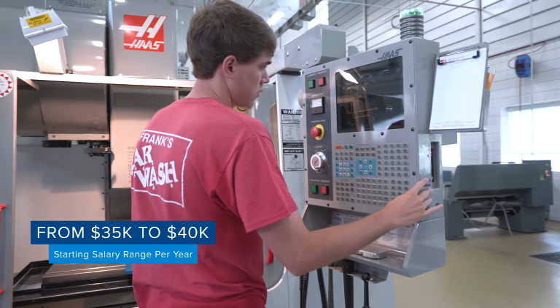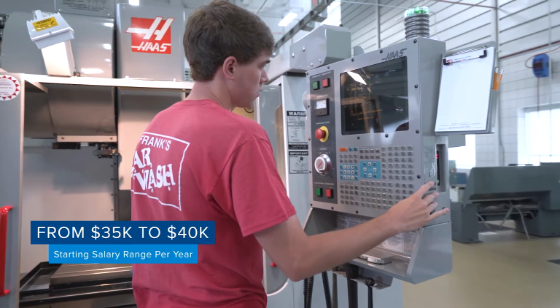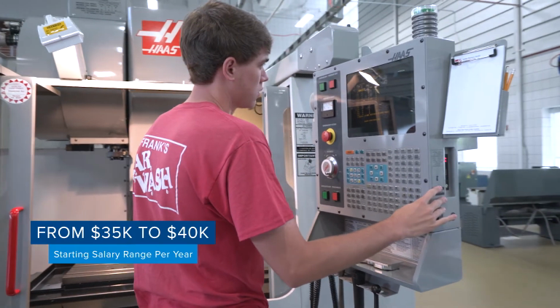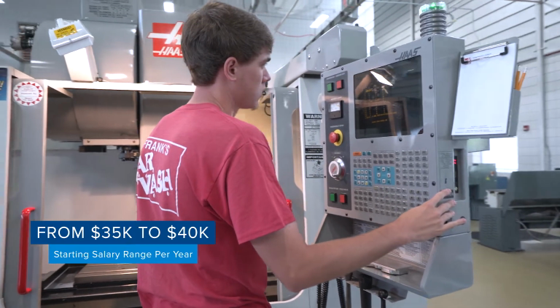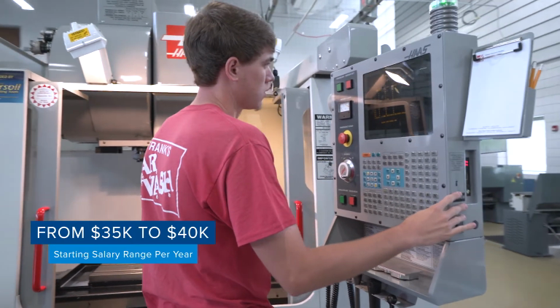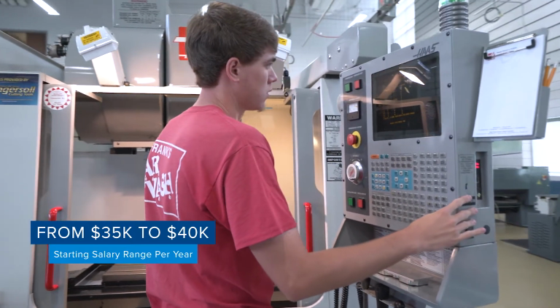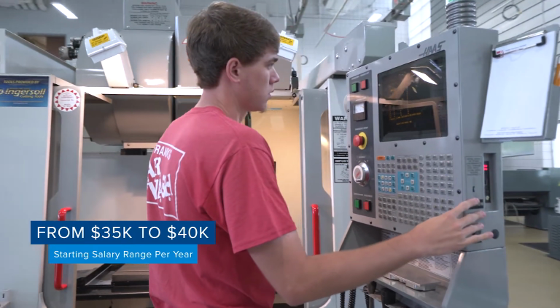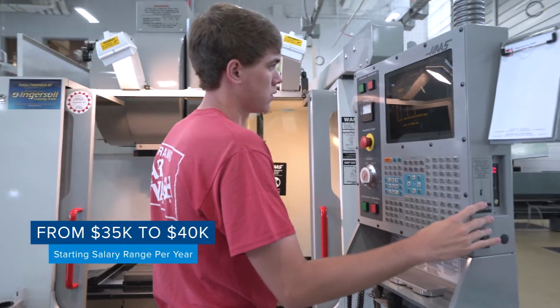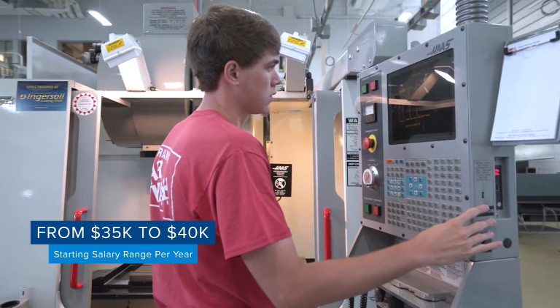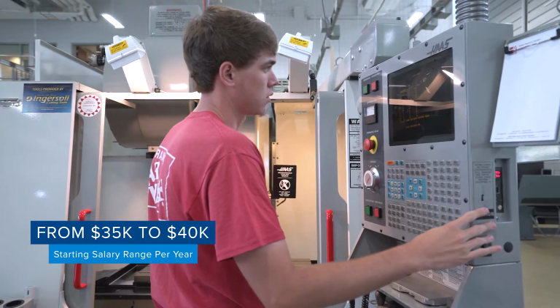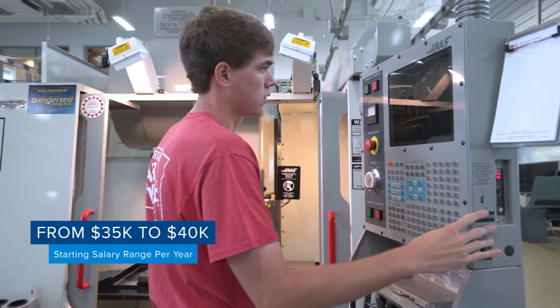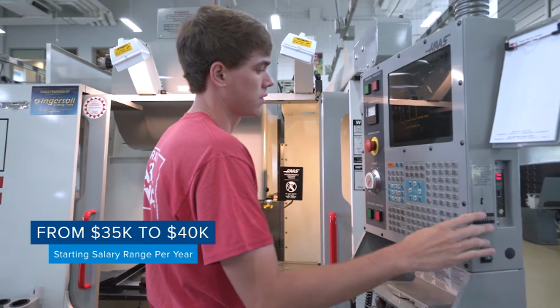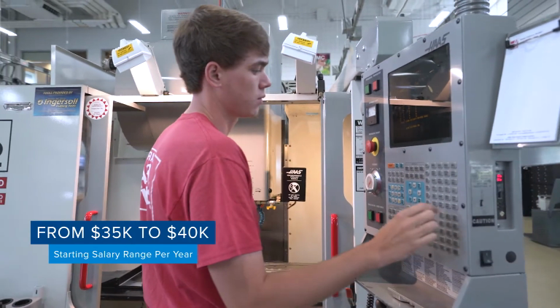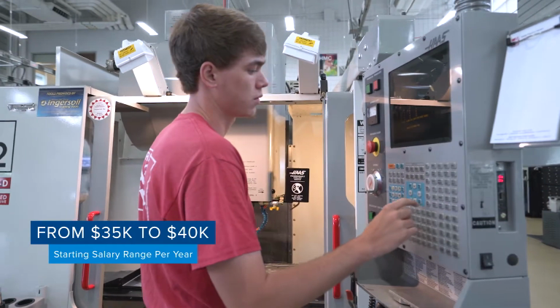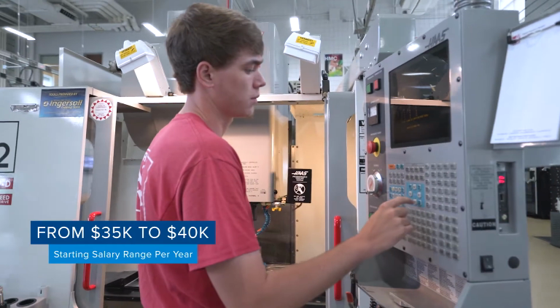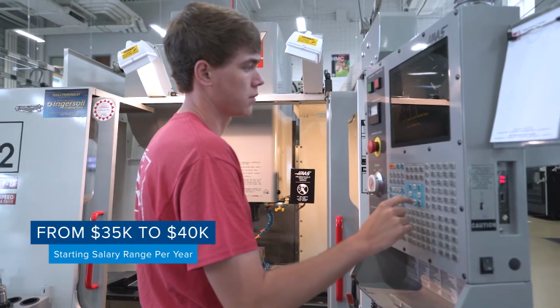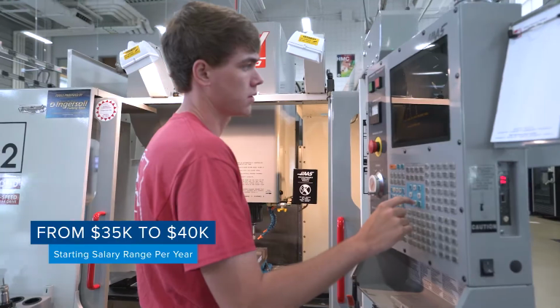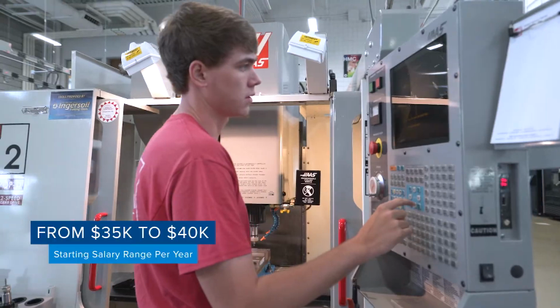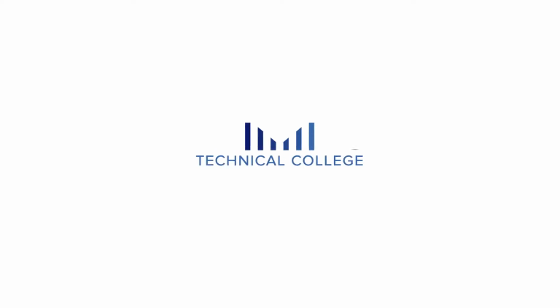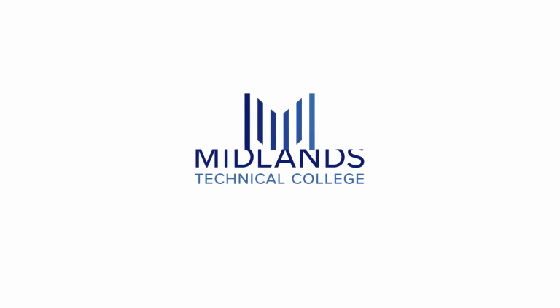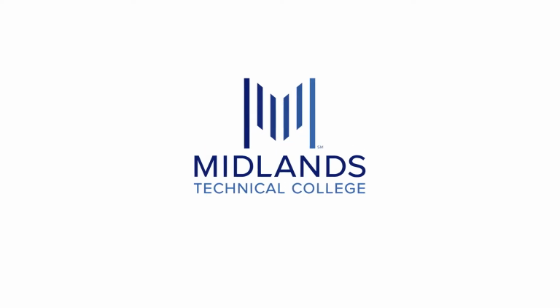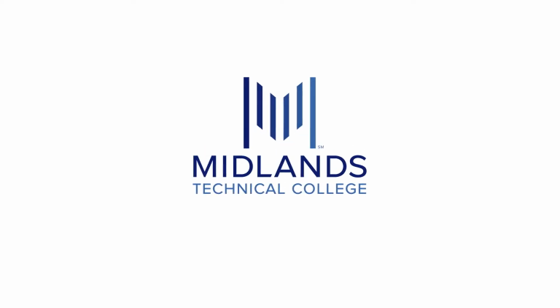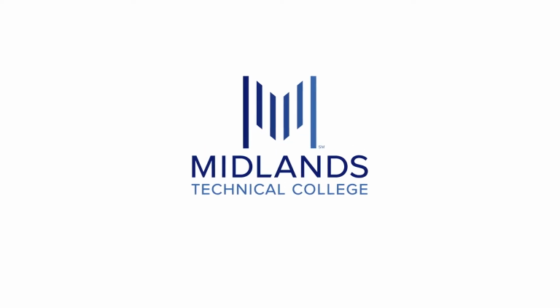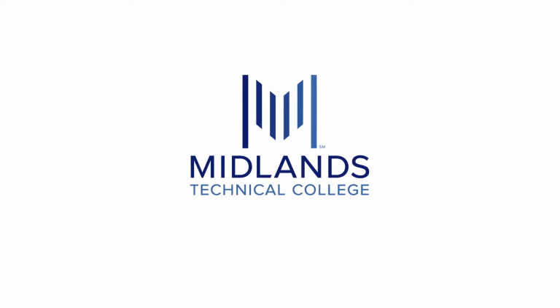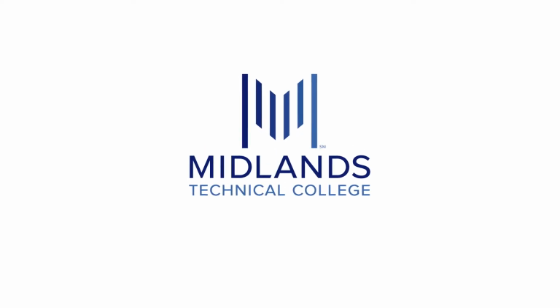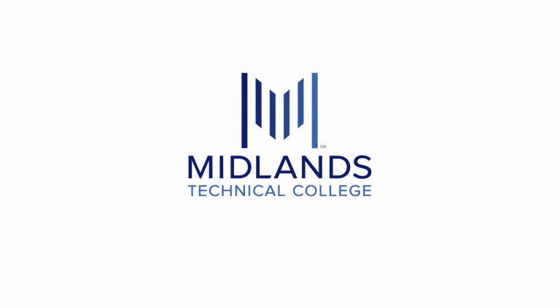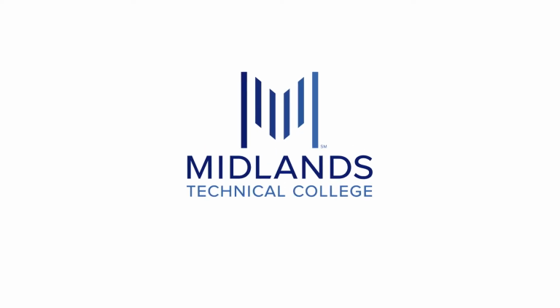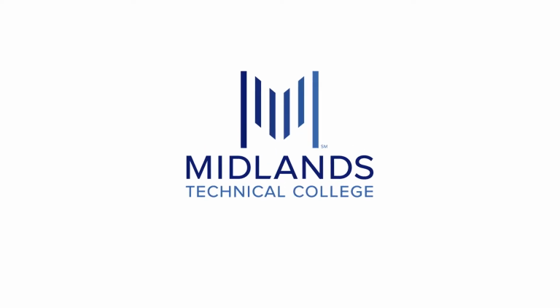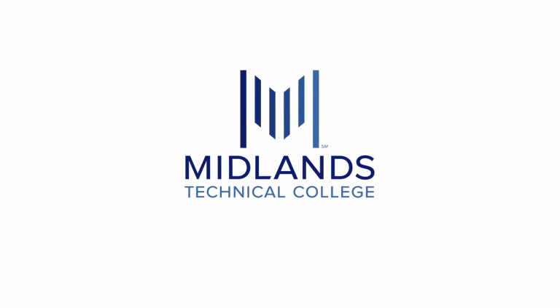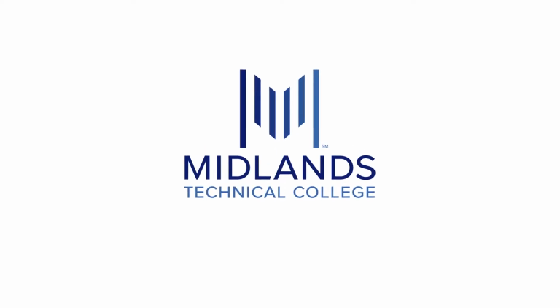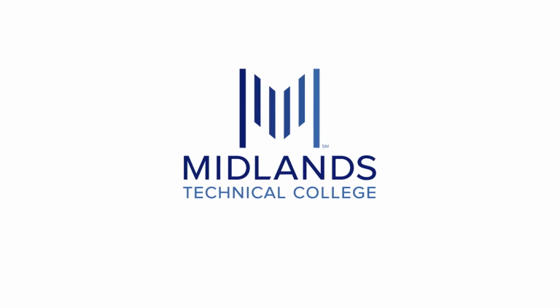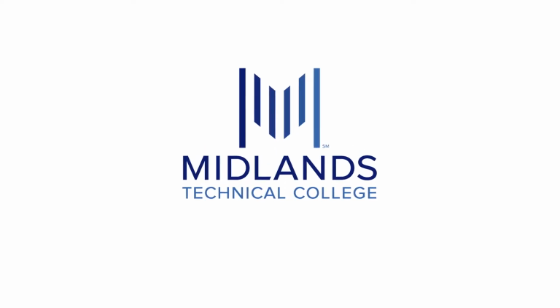The Midlands Technical College CNC program. You can get anywhere from here.